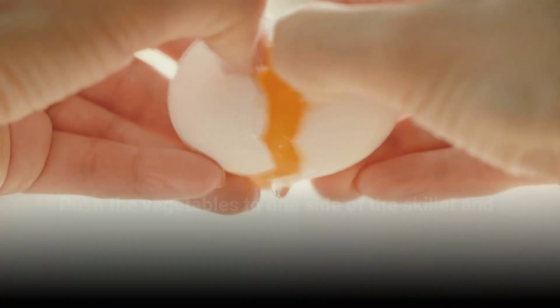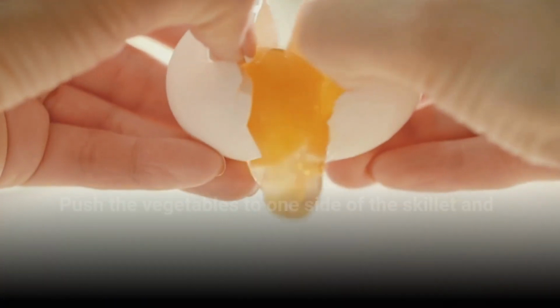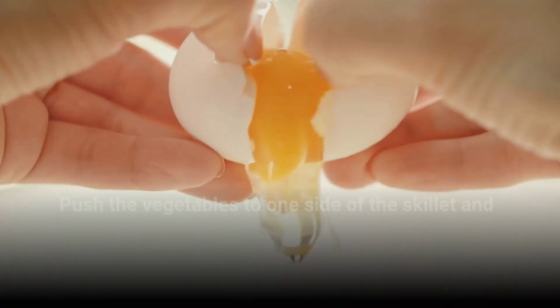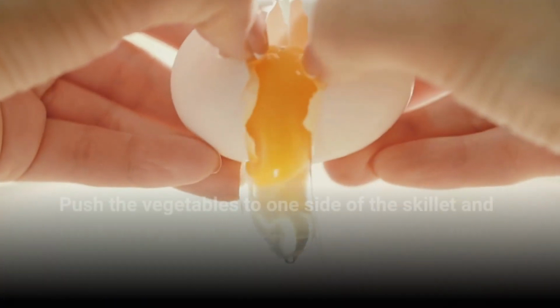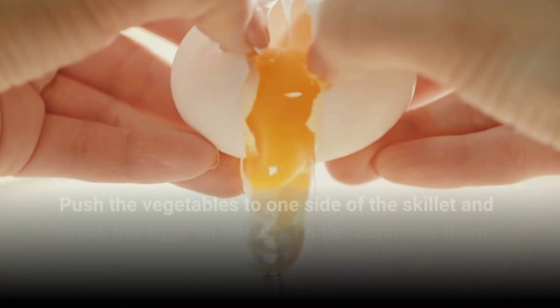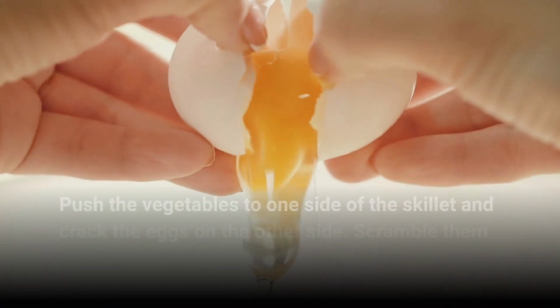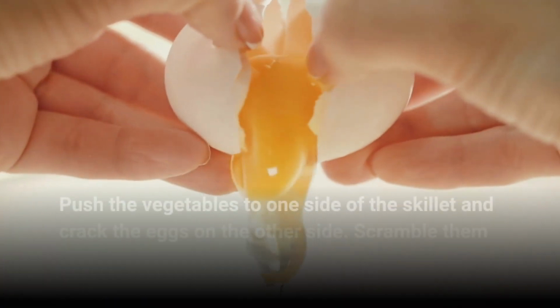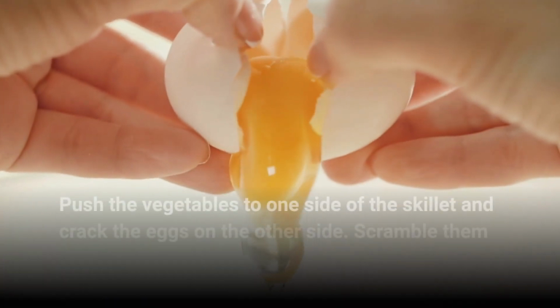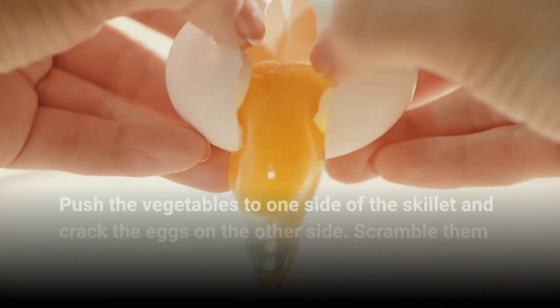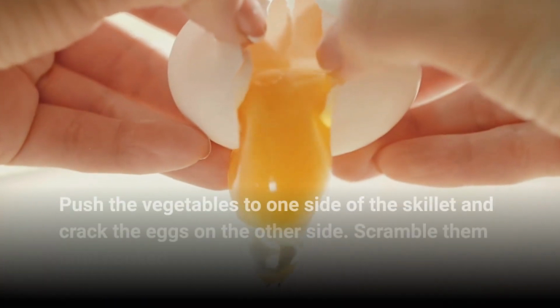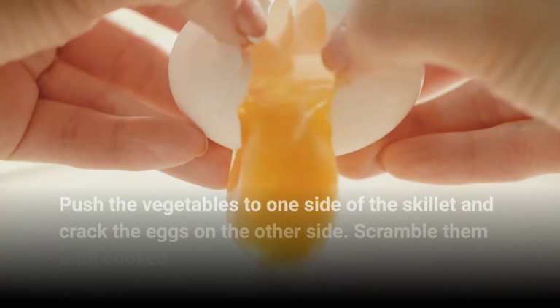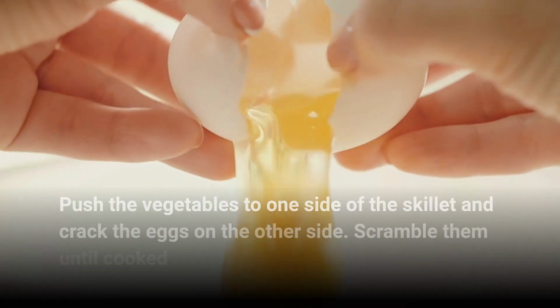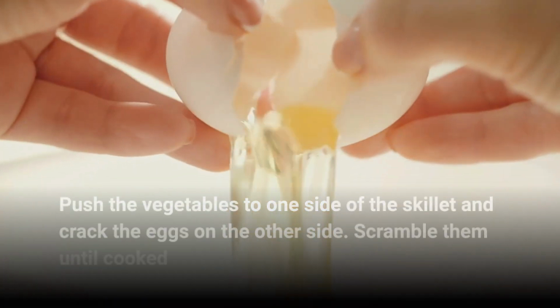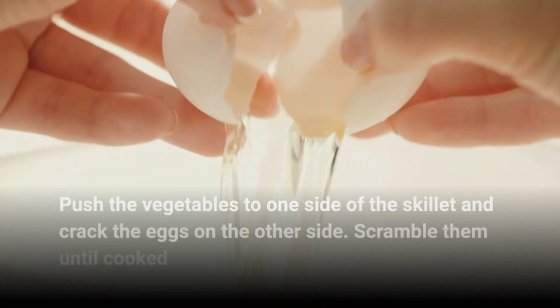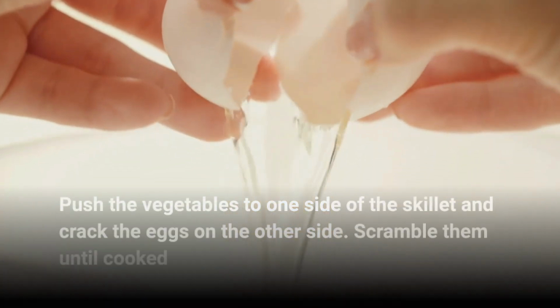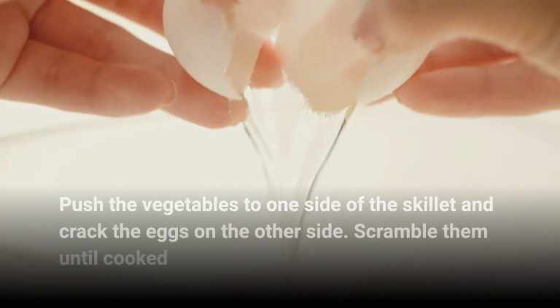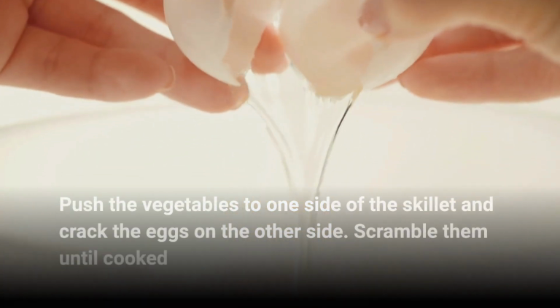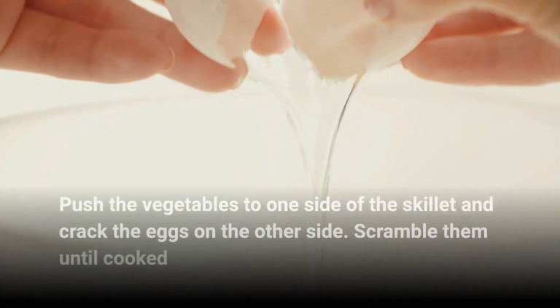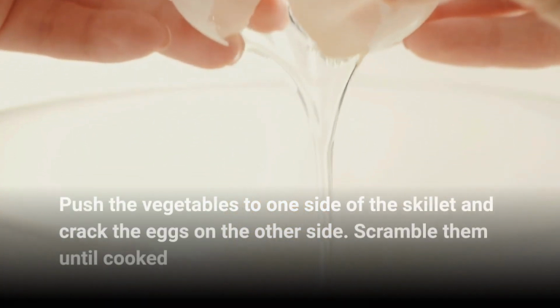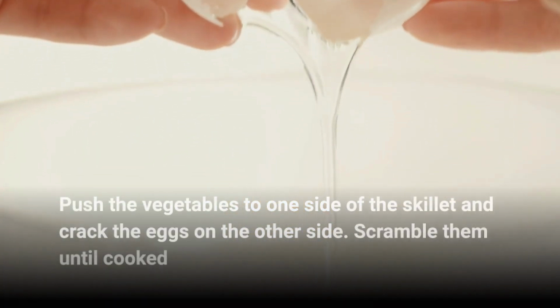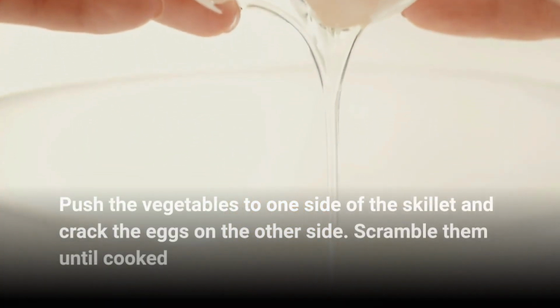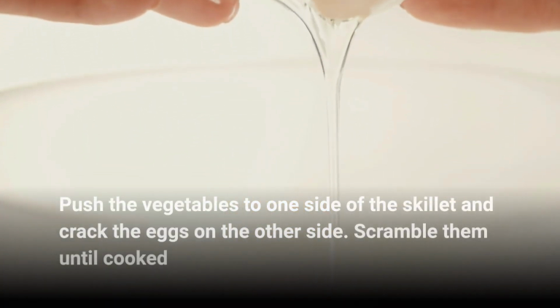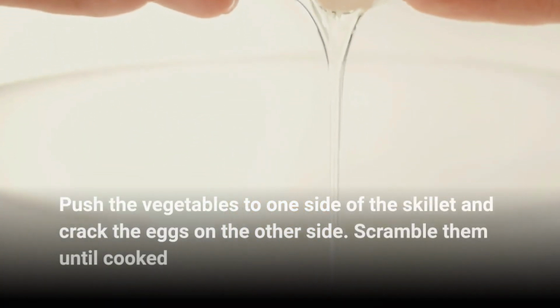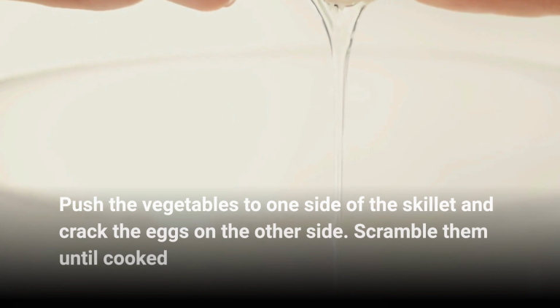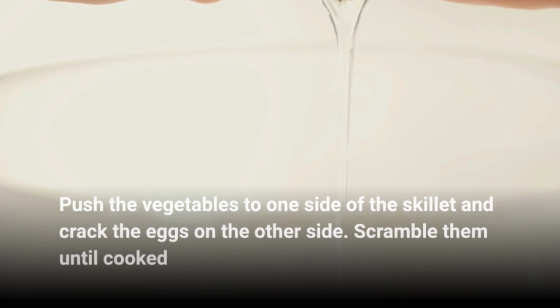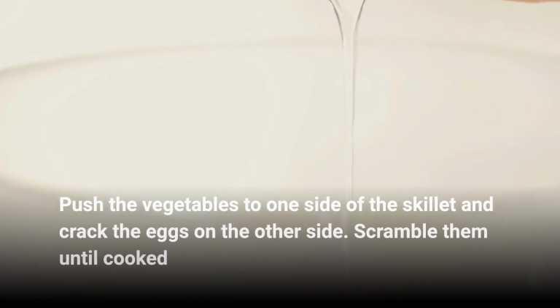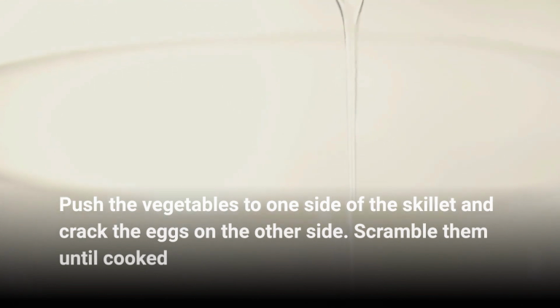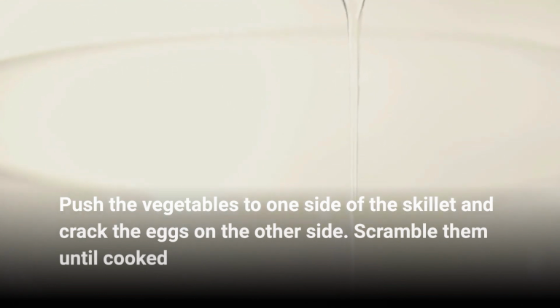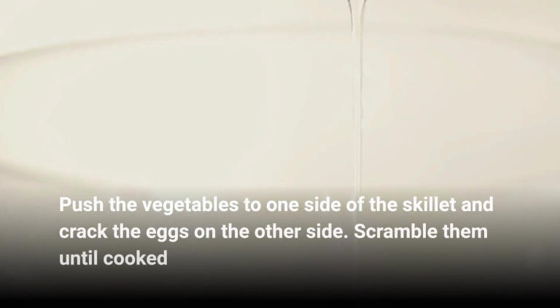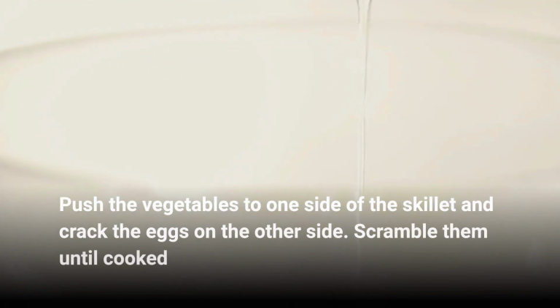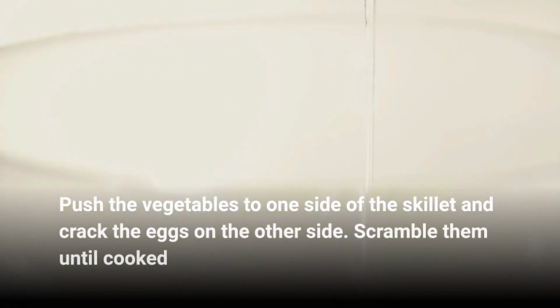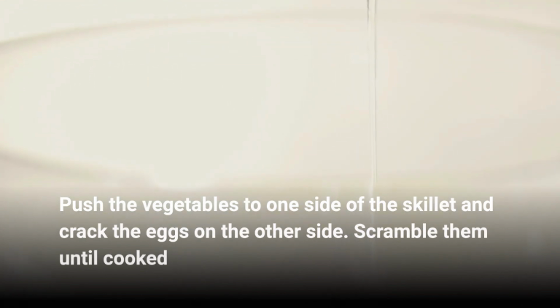Push the vegetables to one side of the skillet and crack the eggs on the other side. Scramble them until cooked.